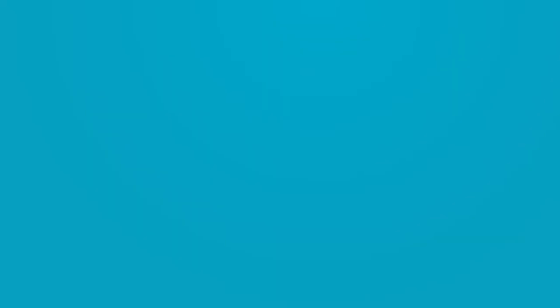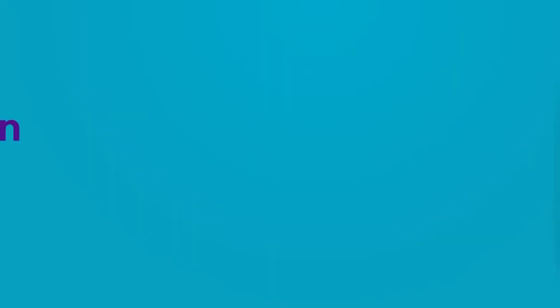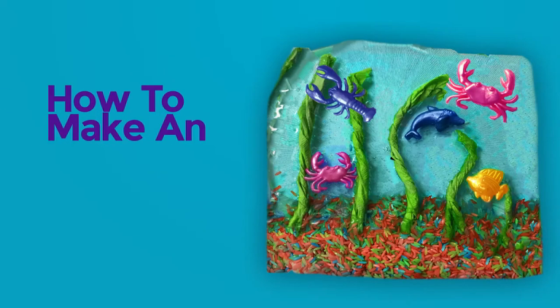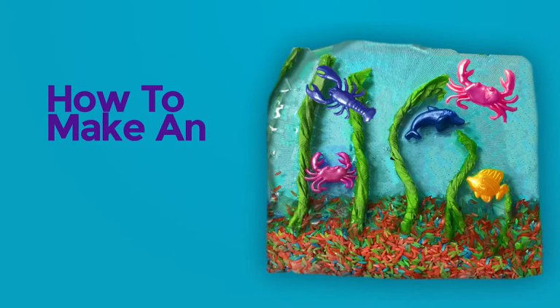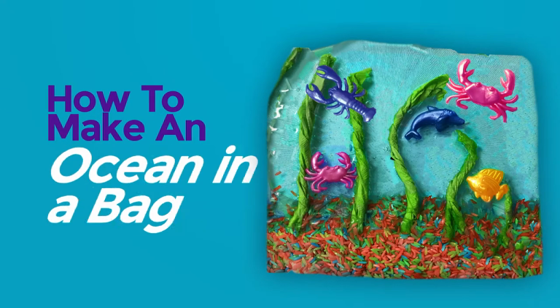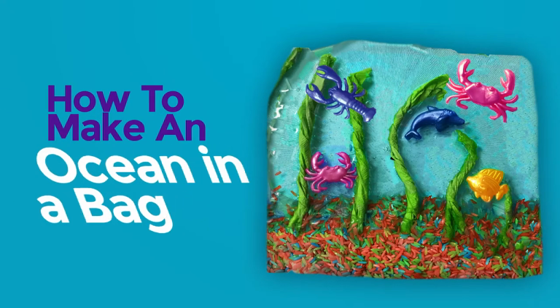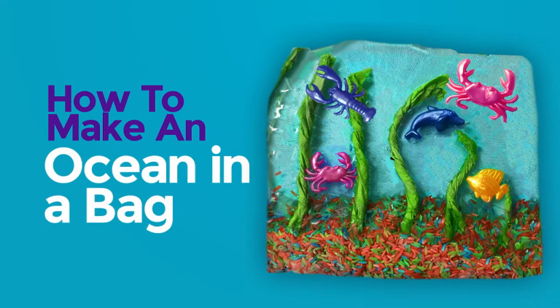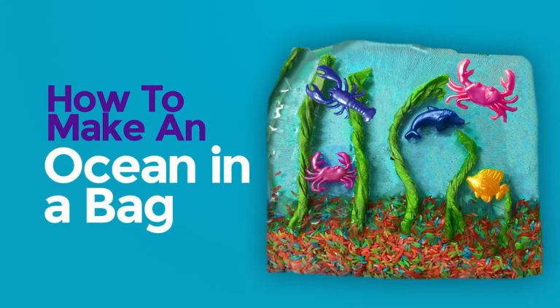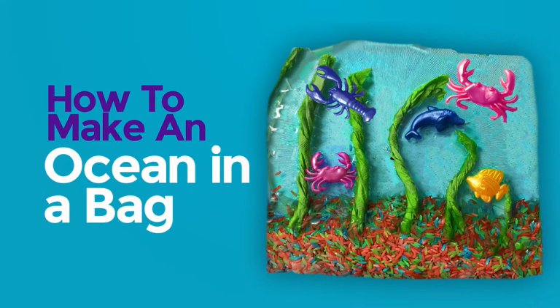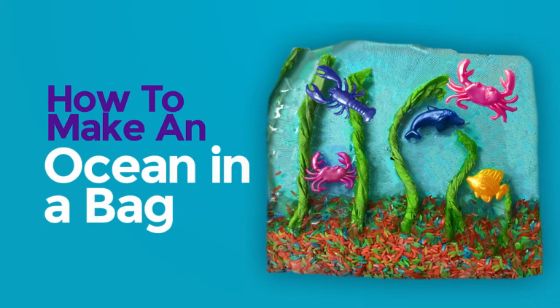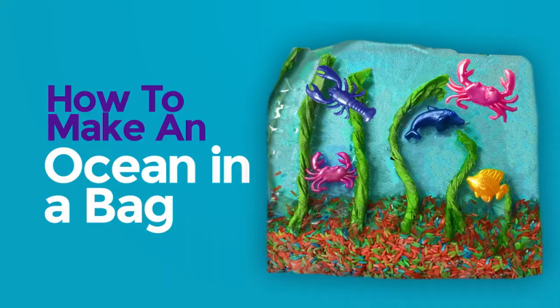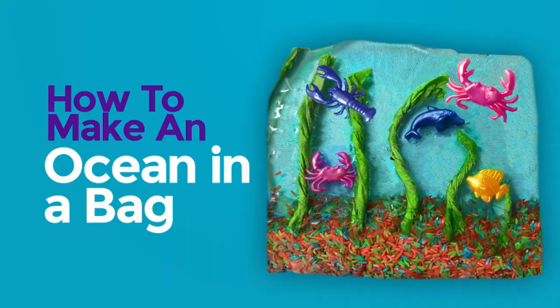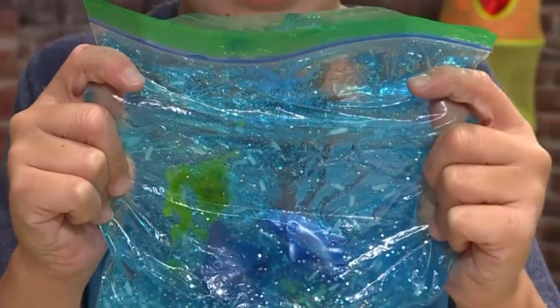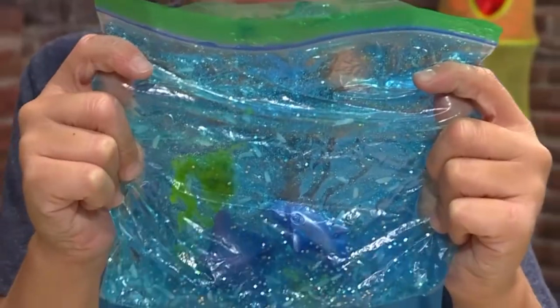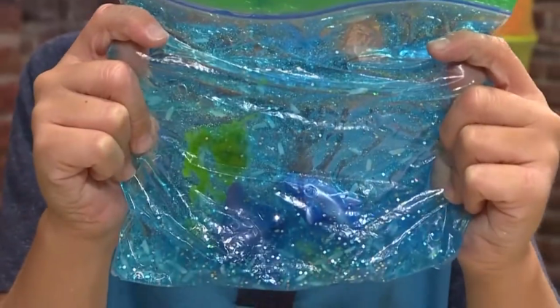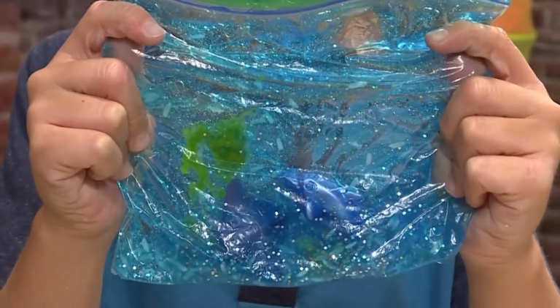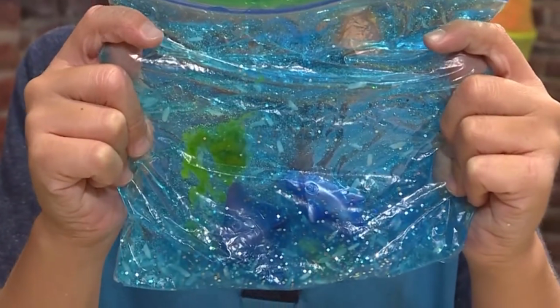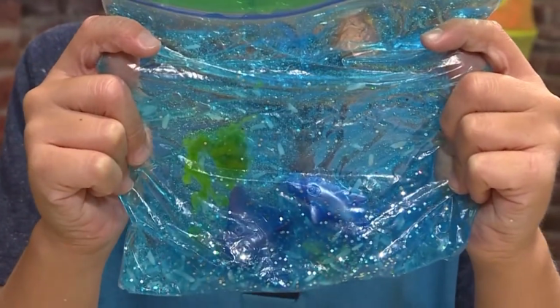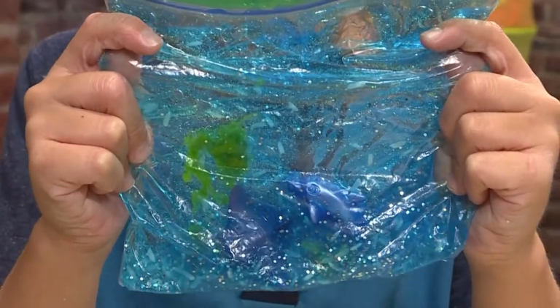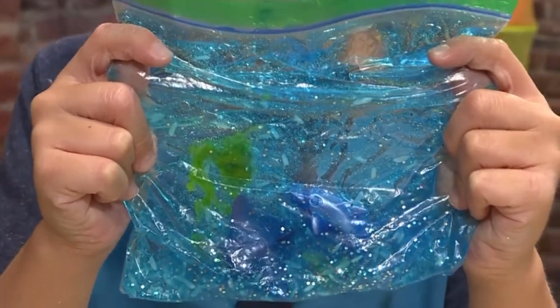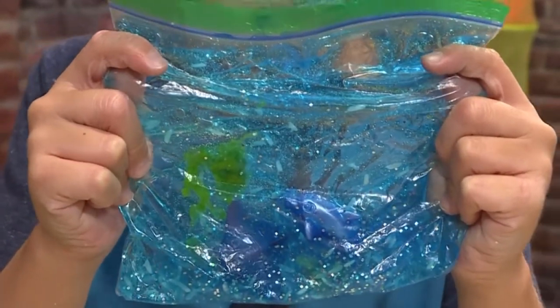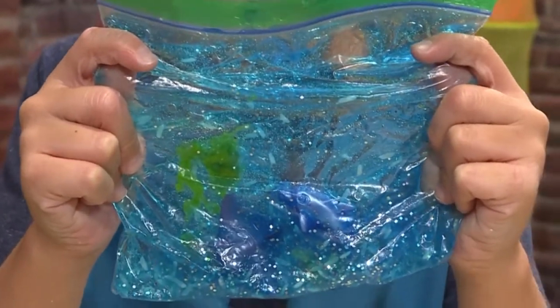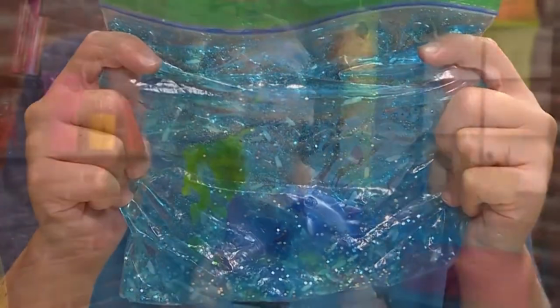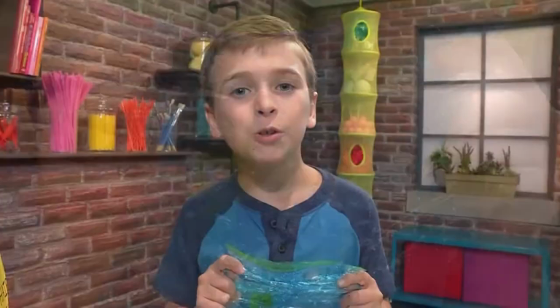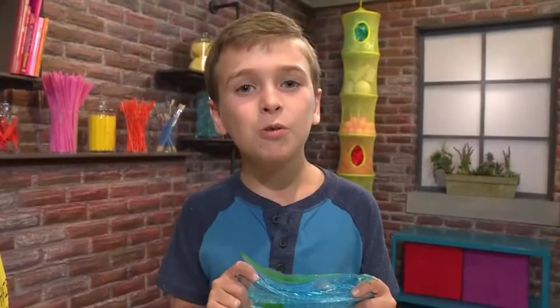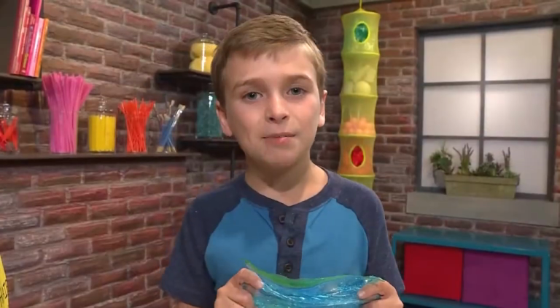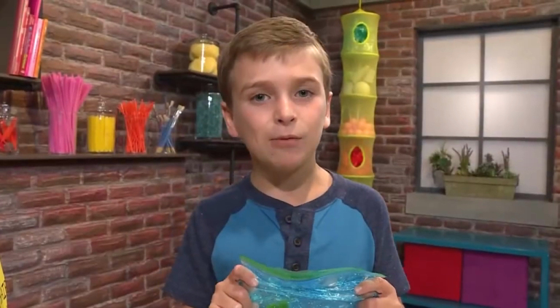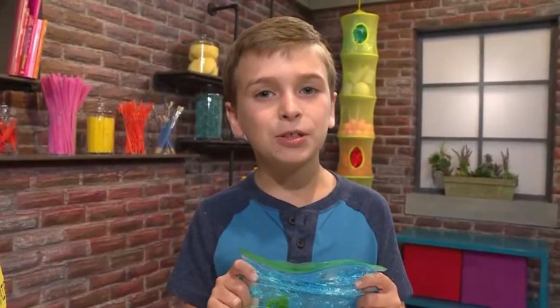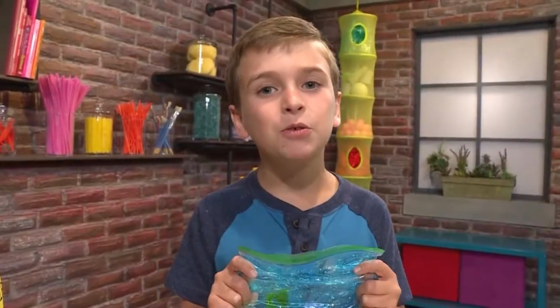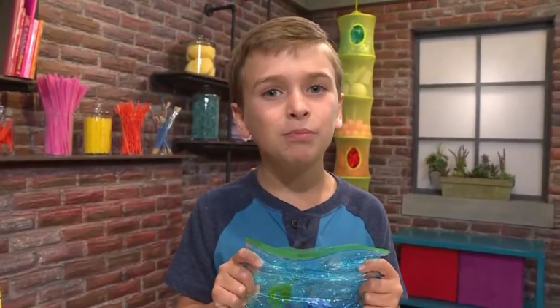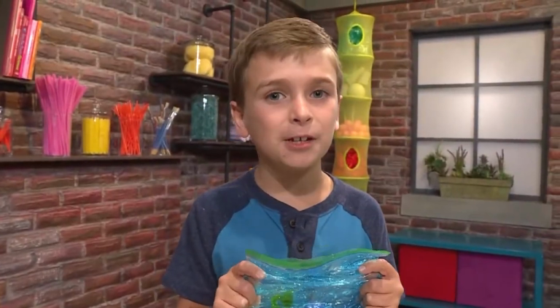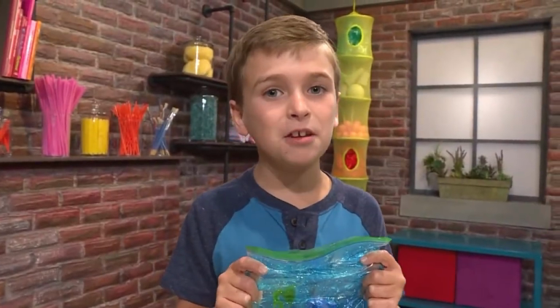How to make an ocean in a bag. Look at my sparkly ocean. We're going to show you how to make one so you can play too.